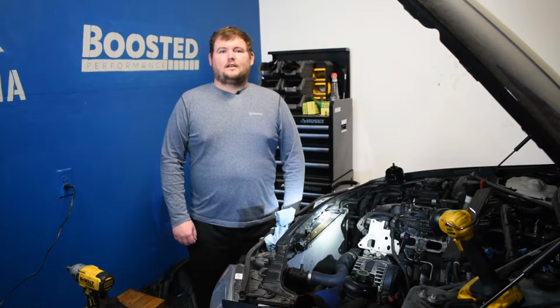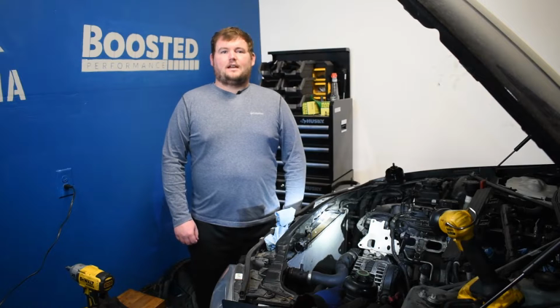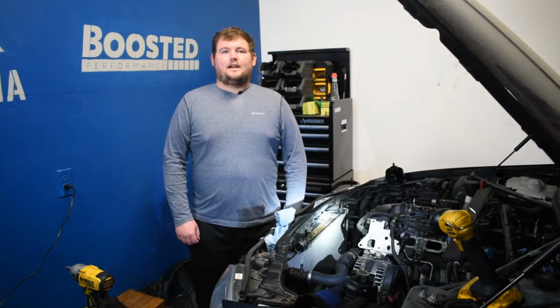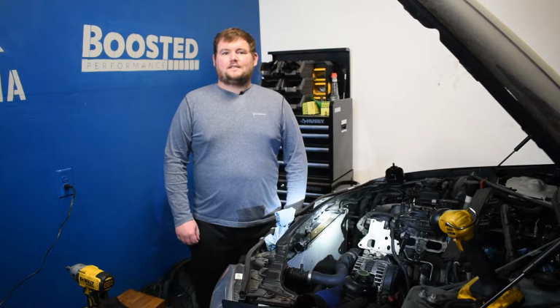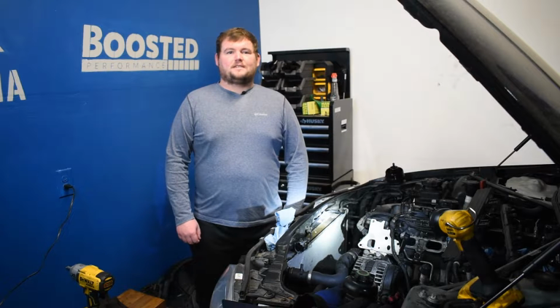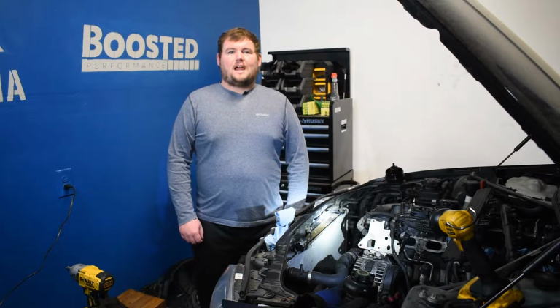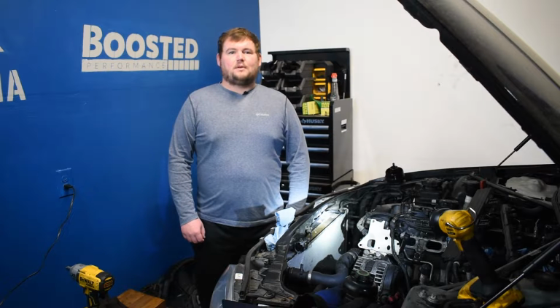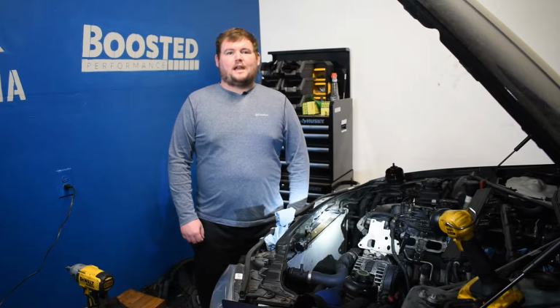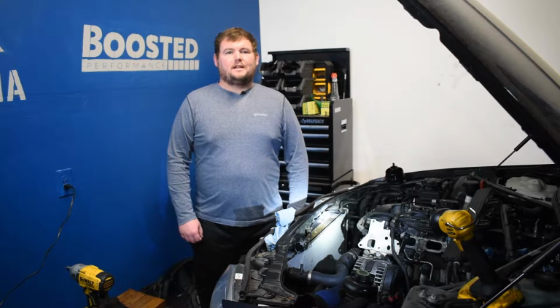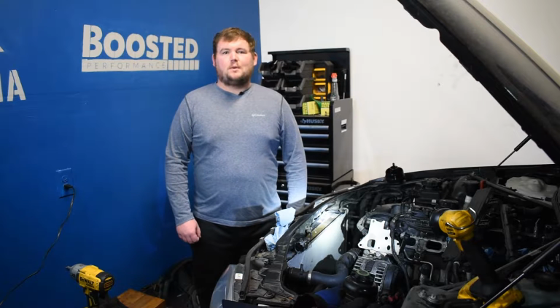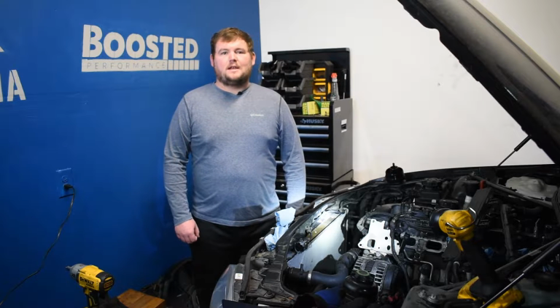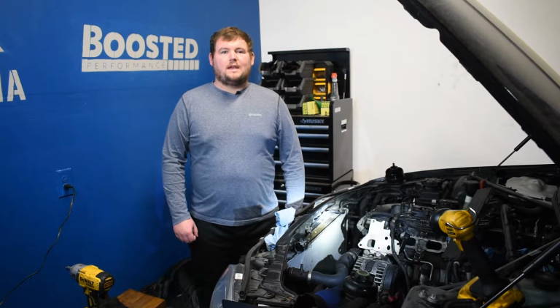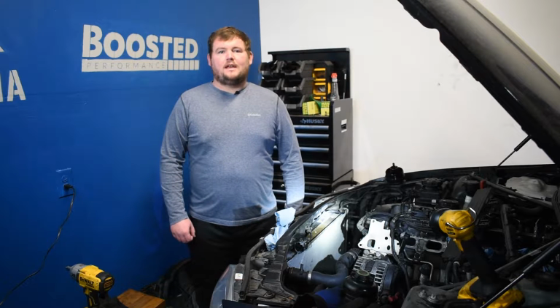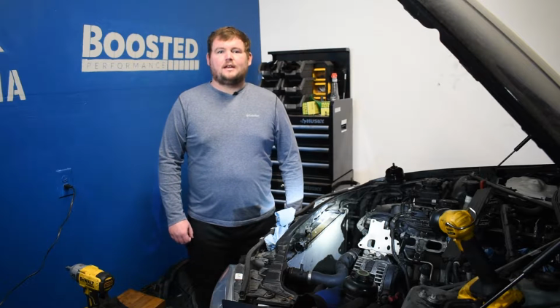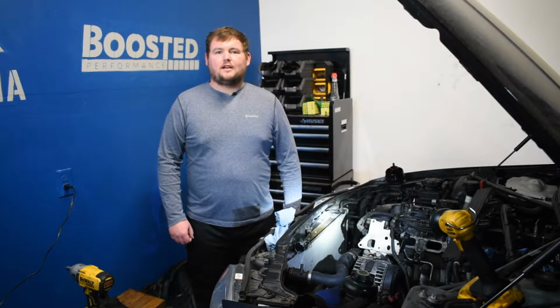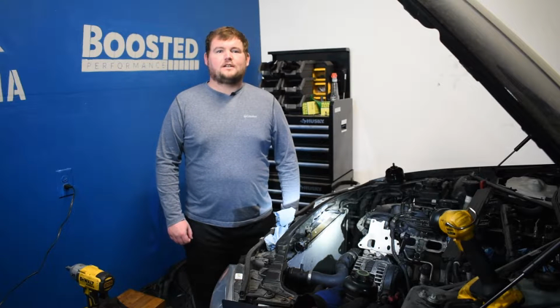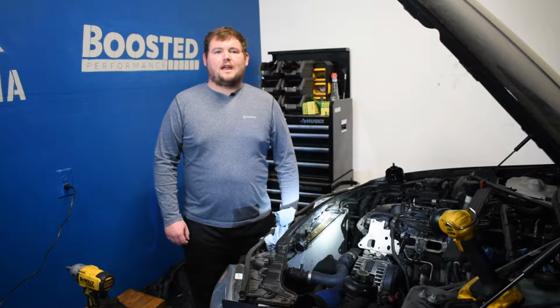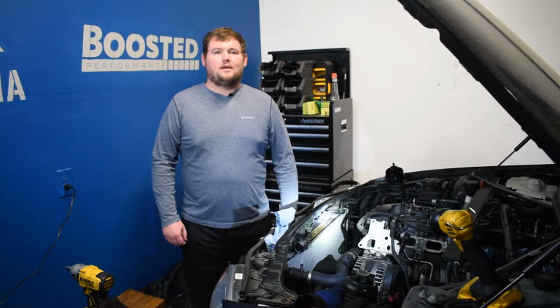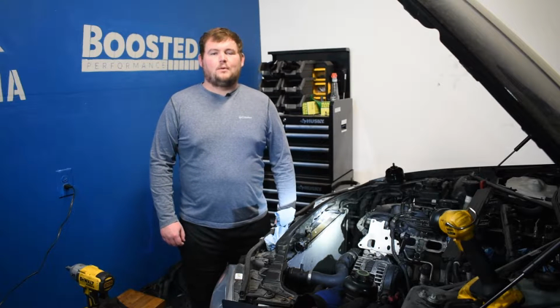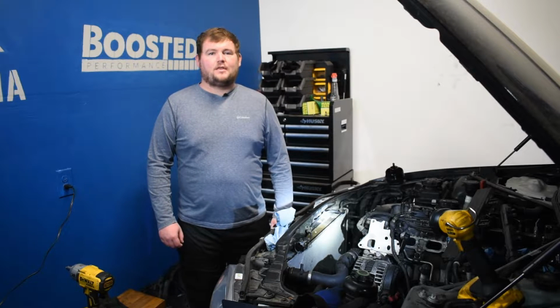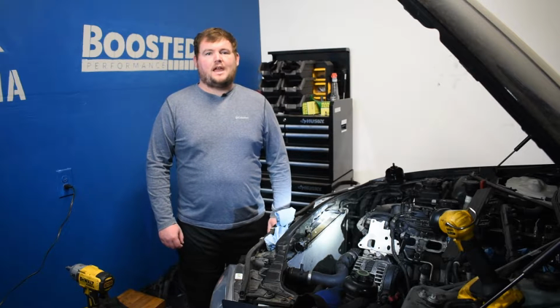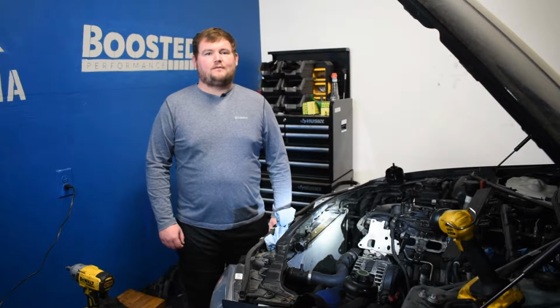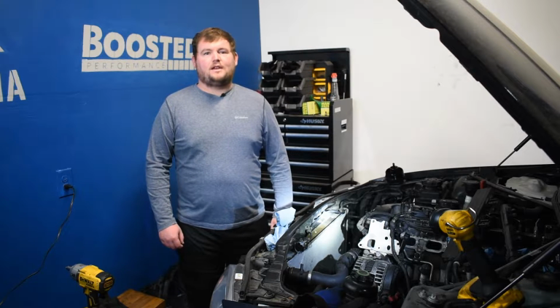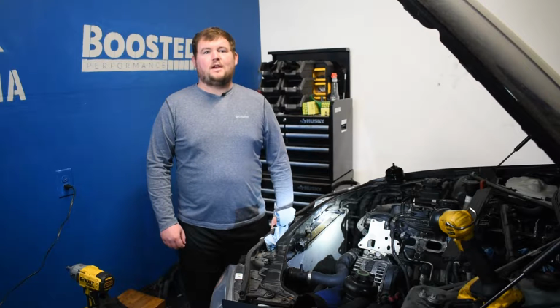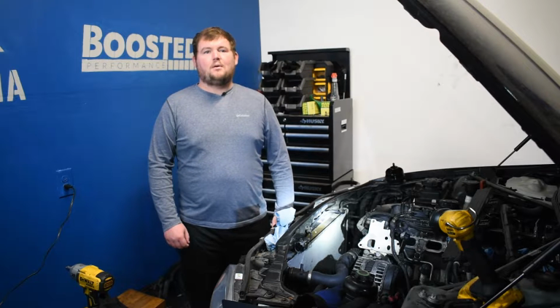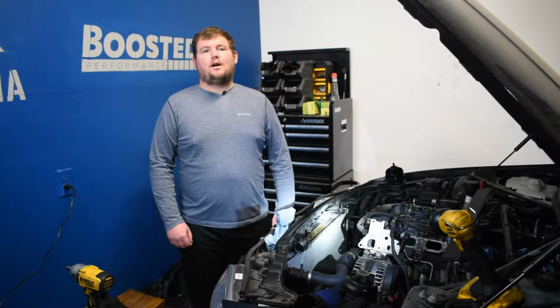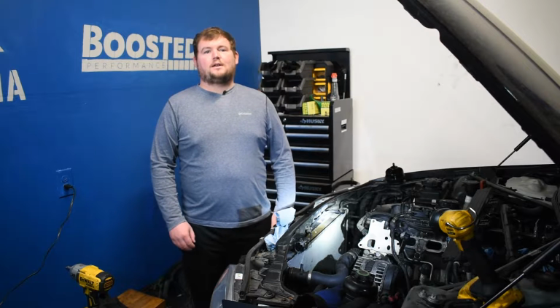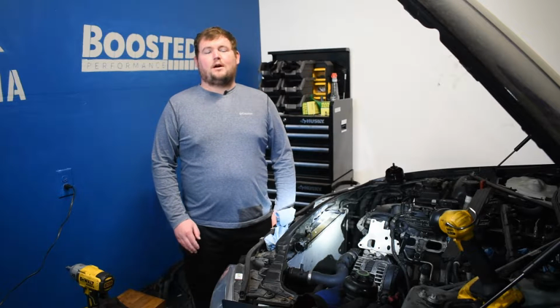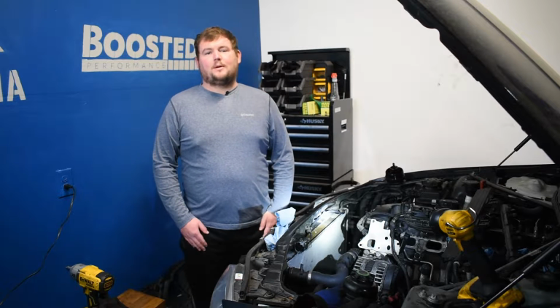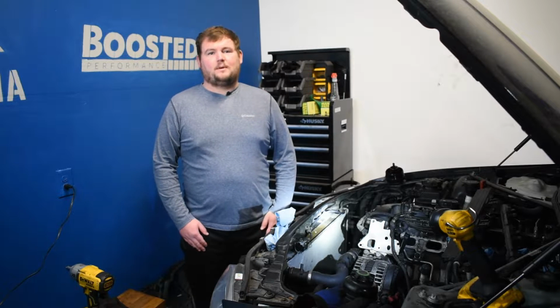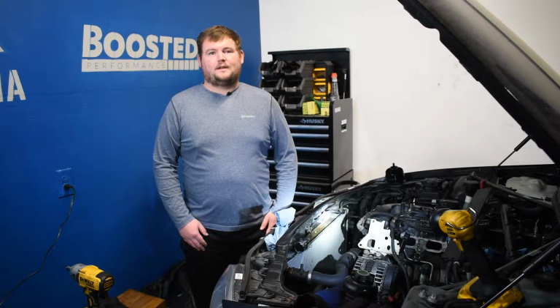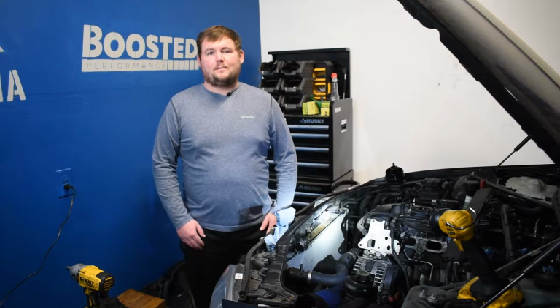Hey guys, this is Zach with 8020 Media, here today with a video on carbon buildup.